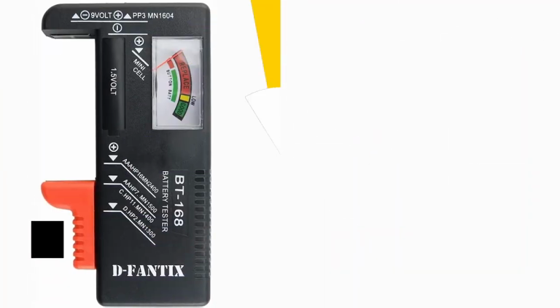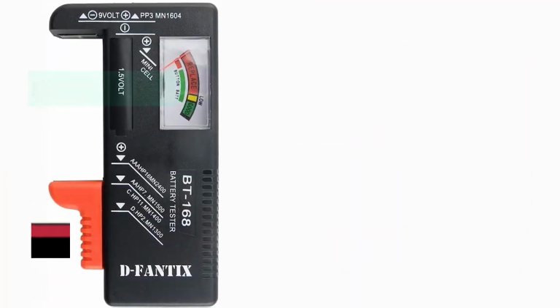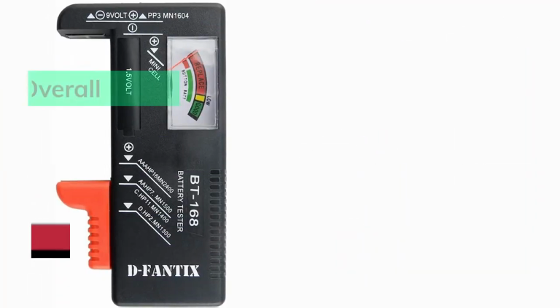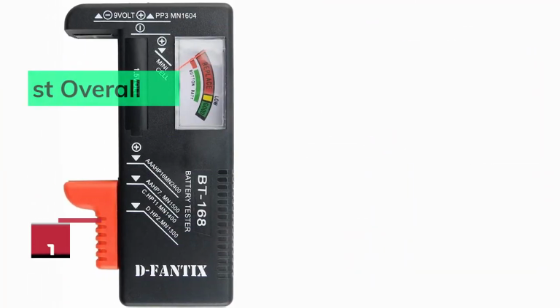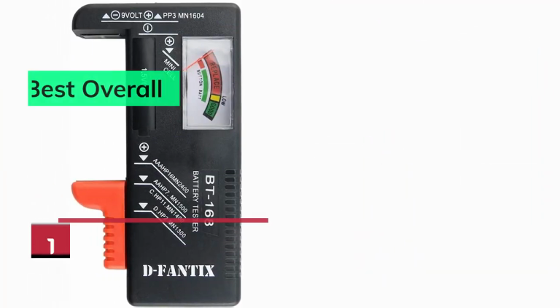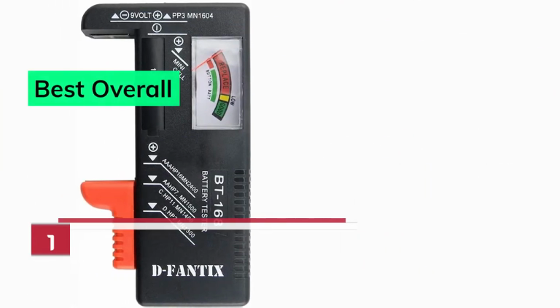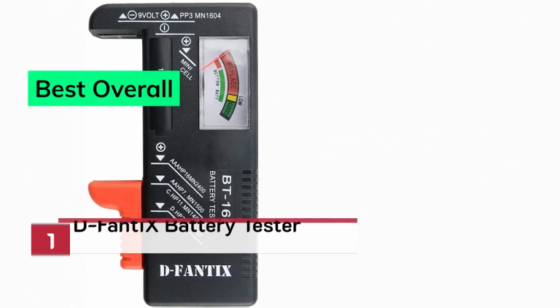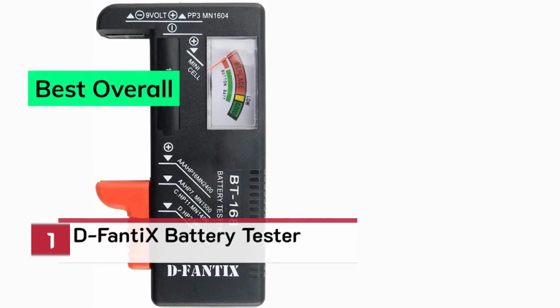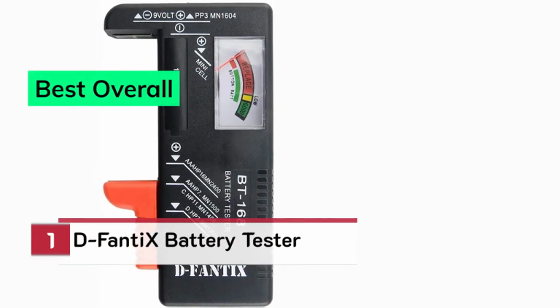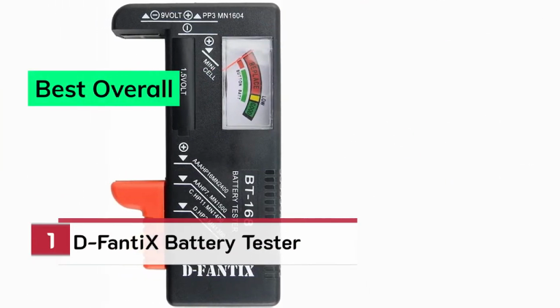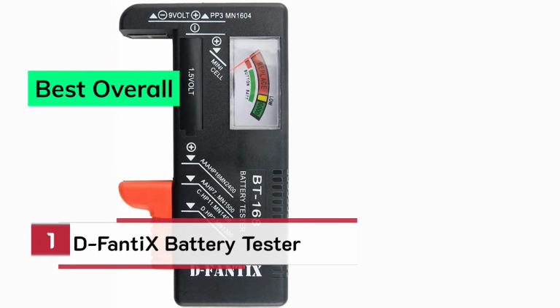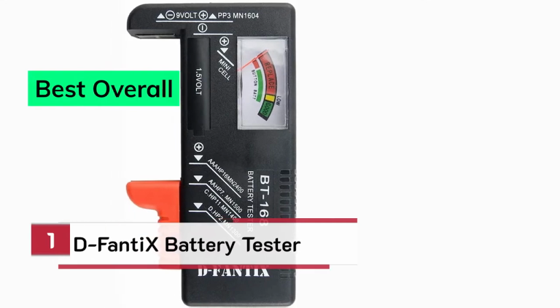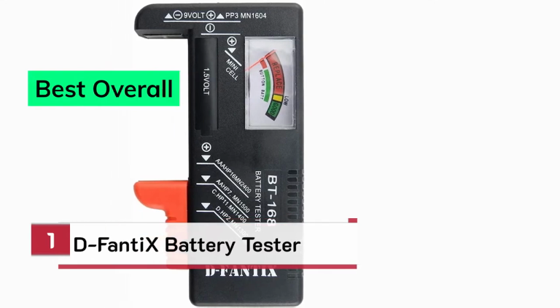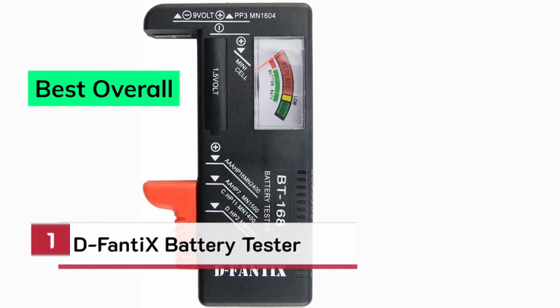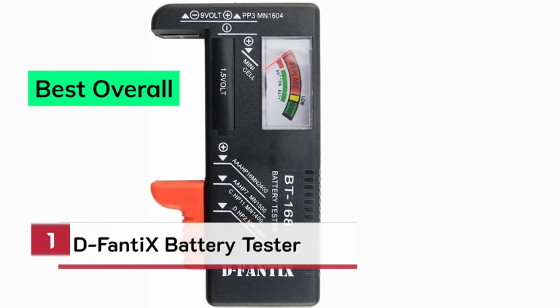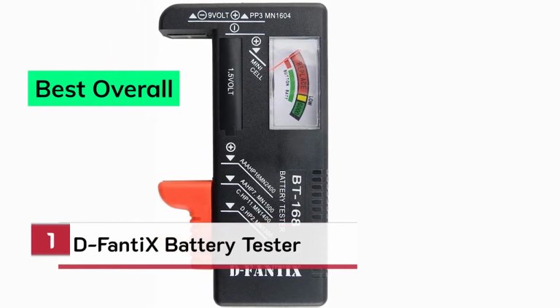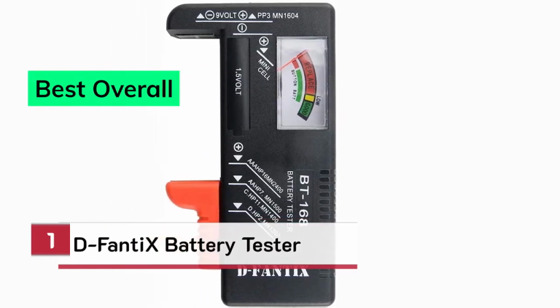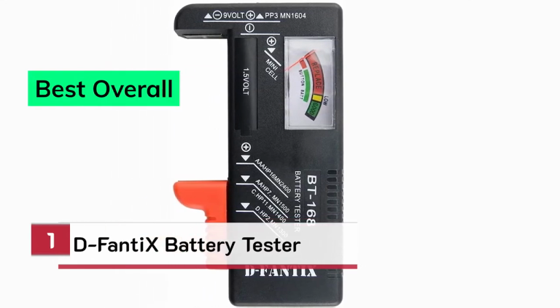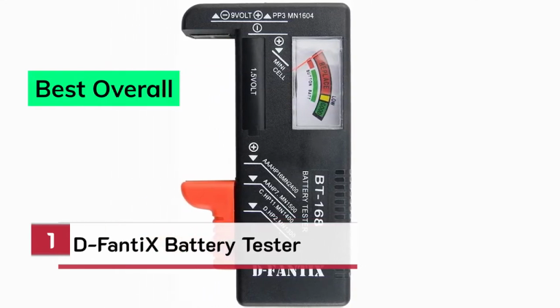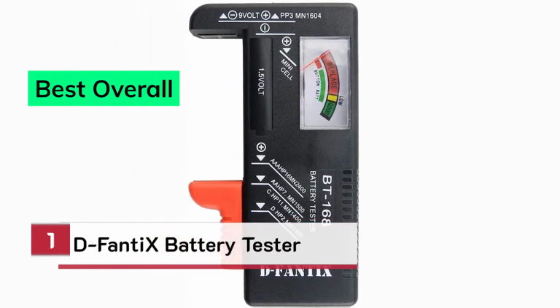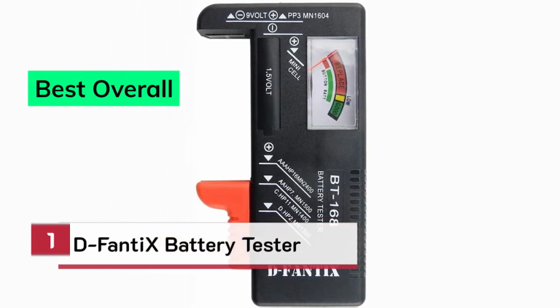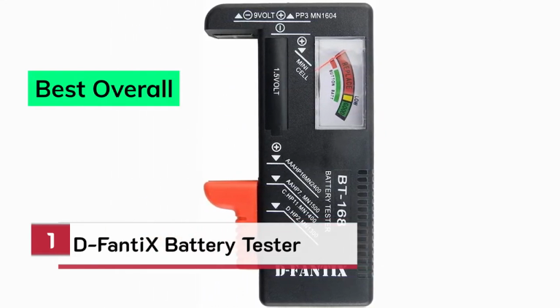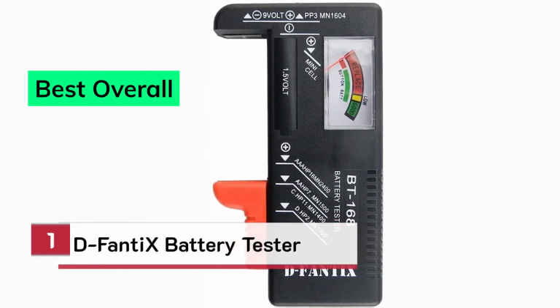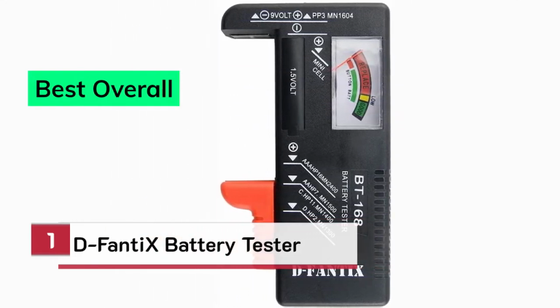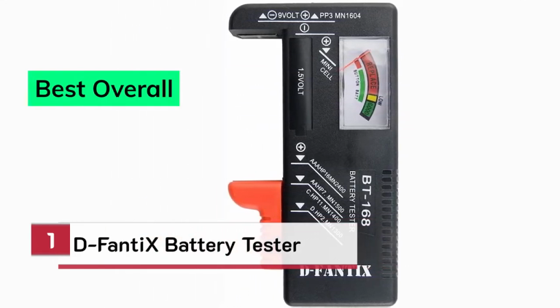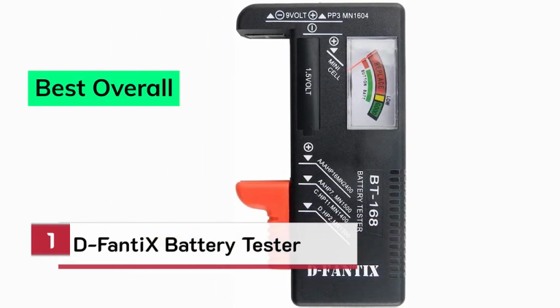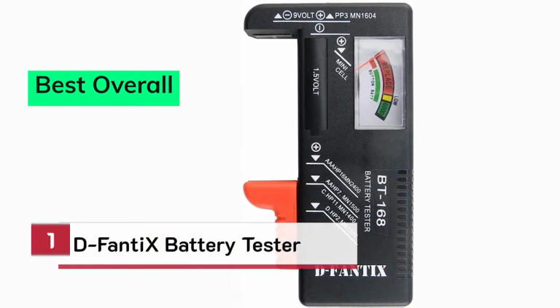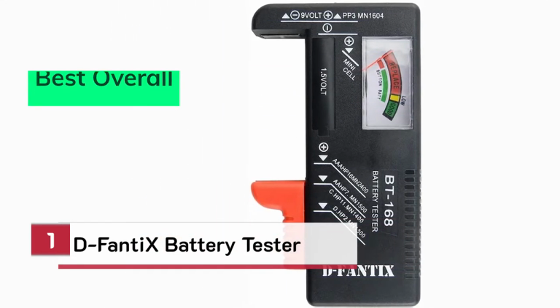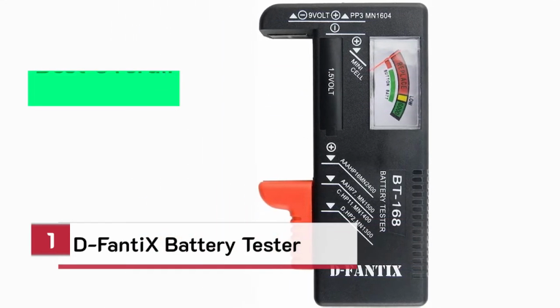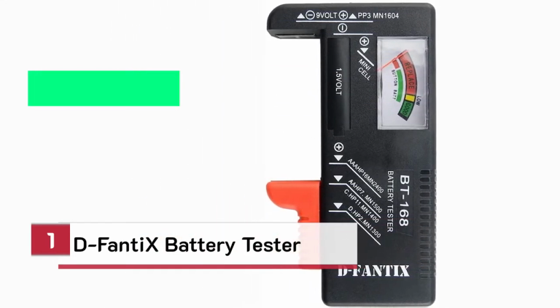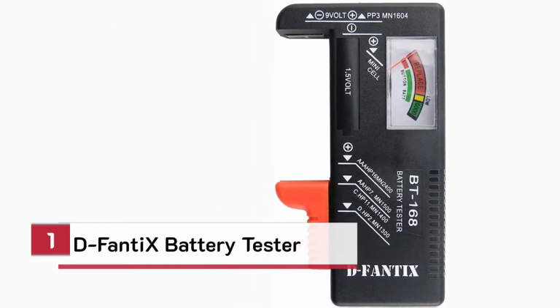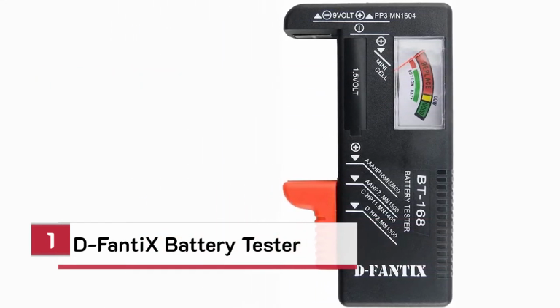Number 1. Best Overall. D-Fanty X Battery Tester.